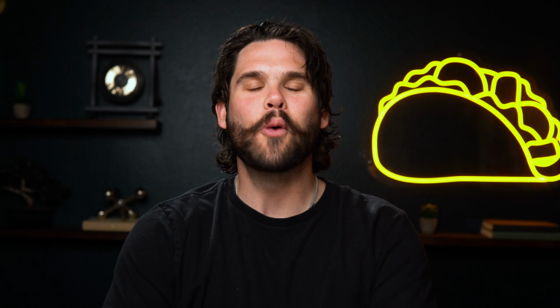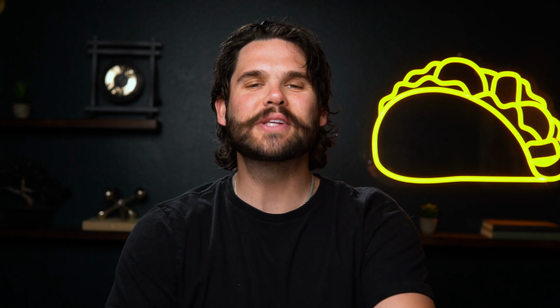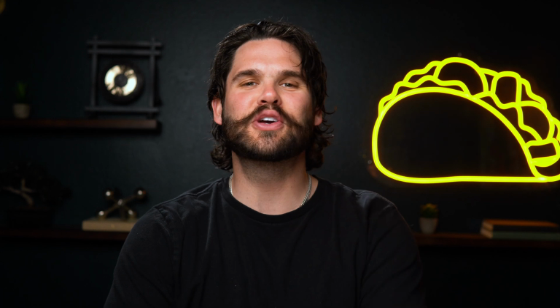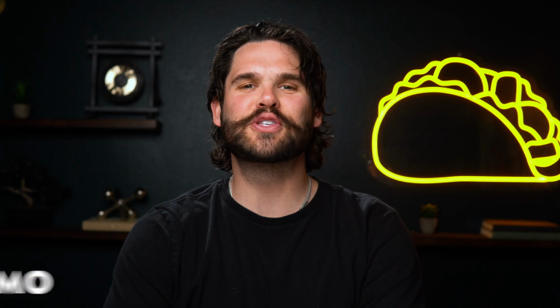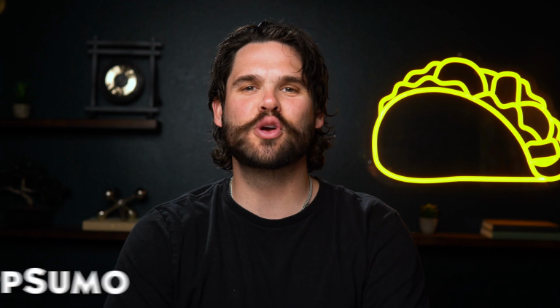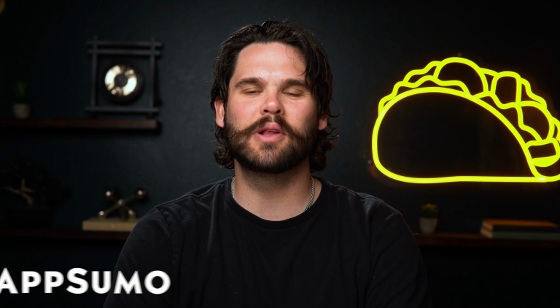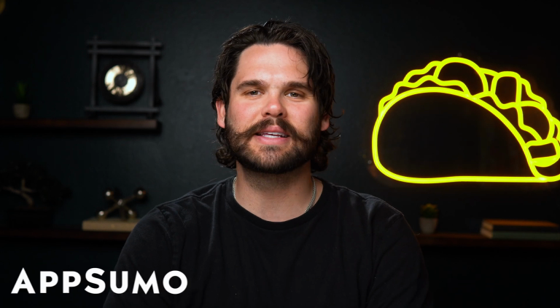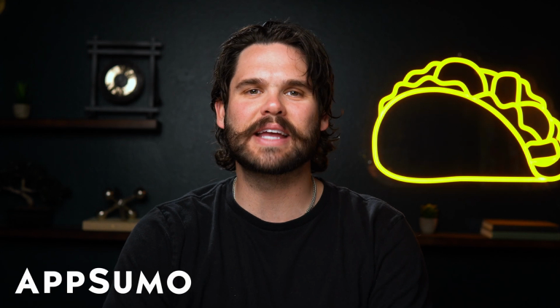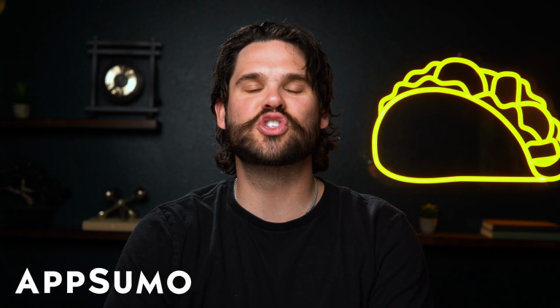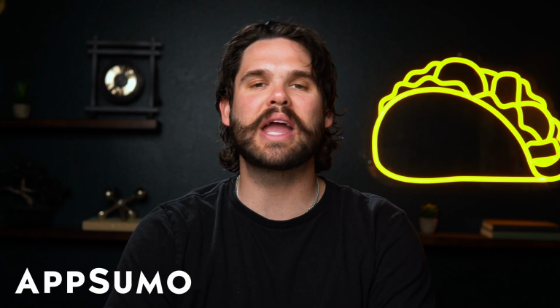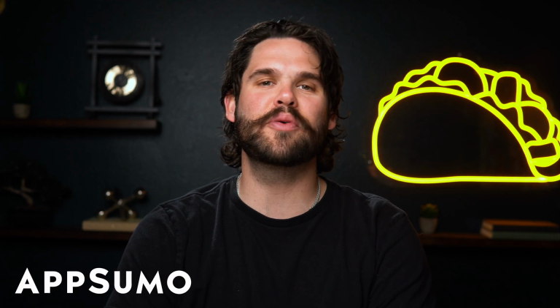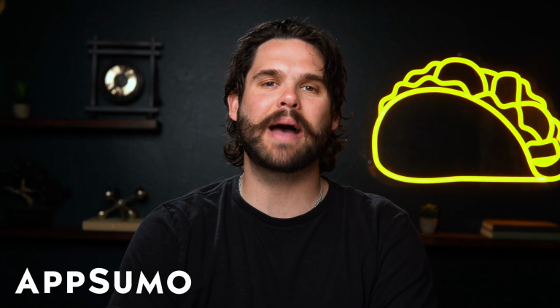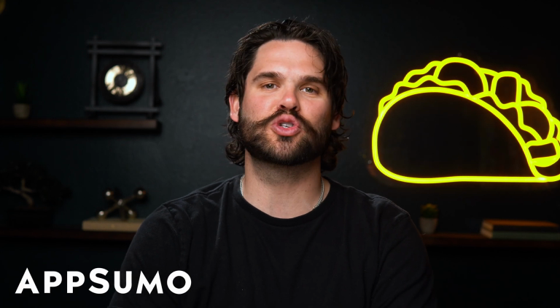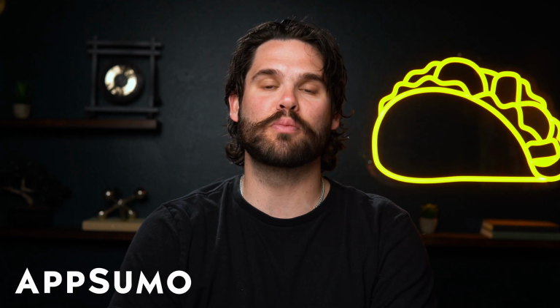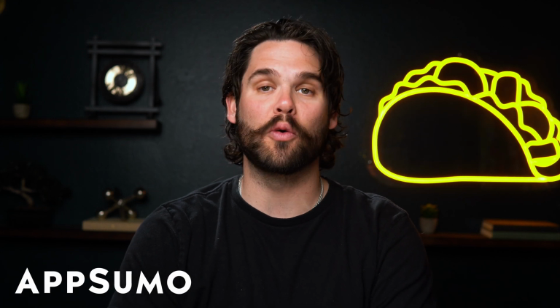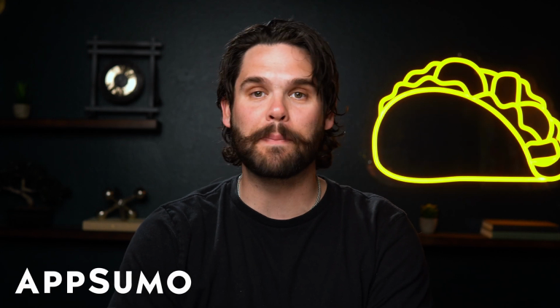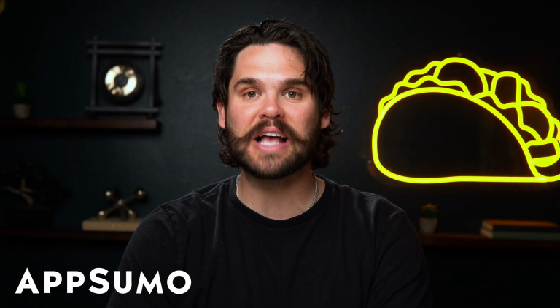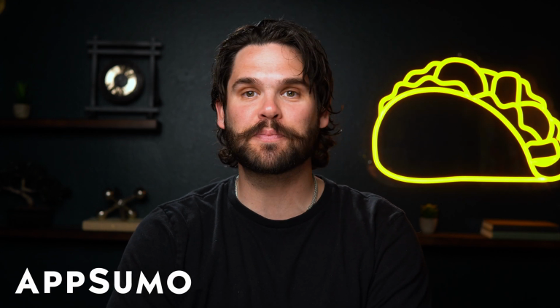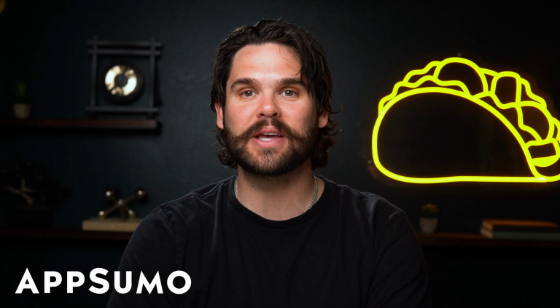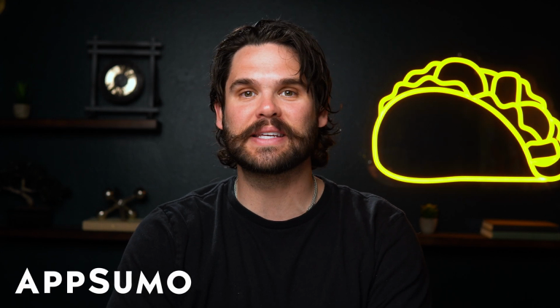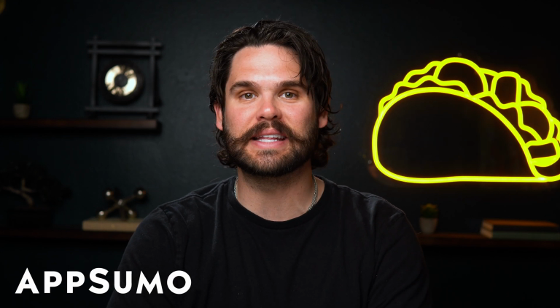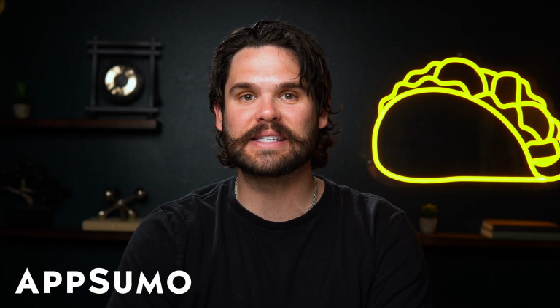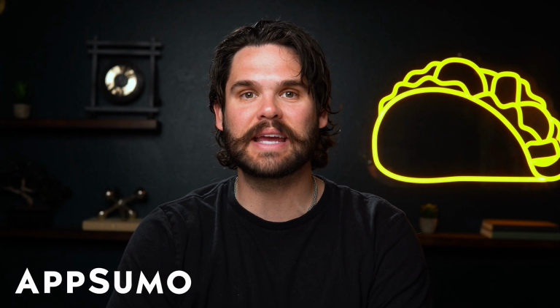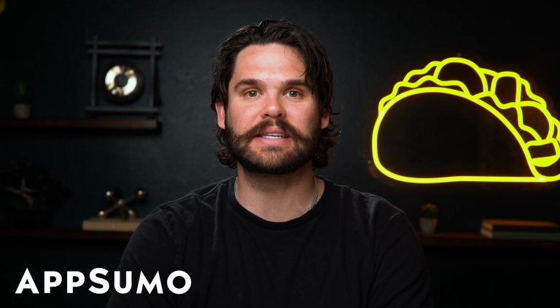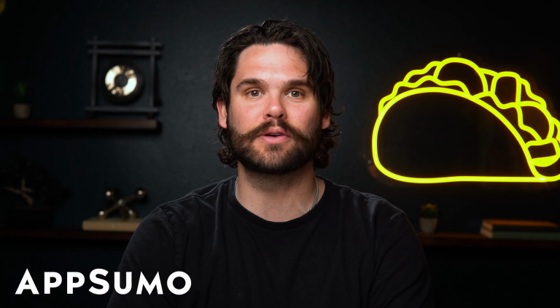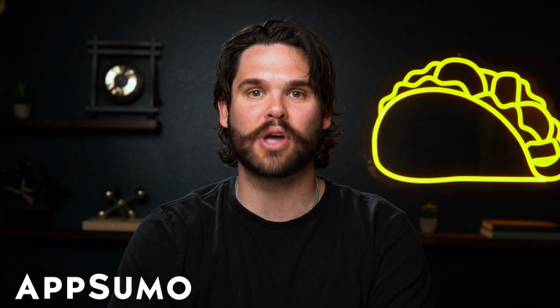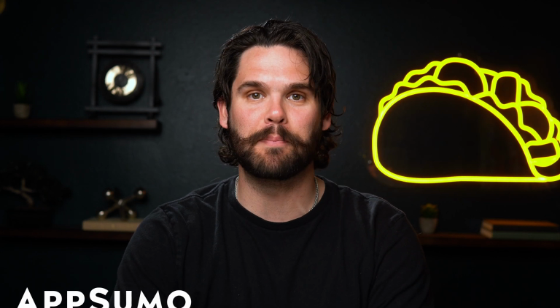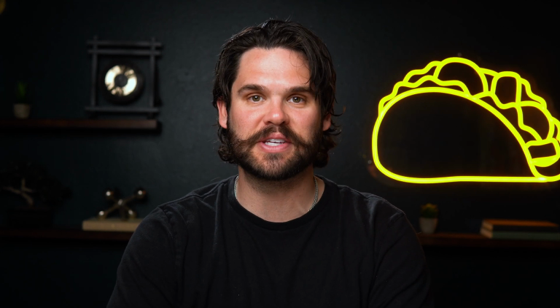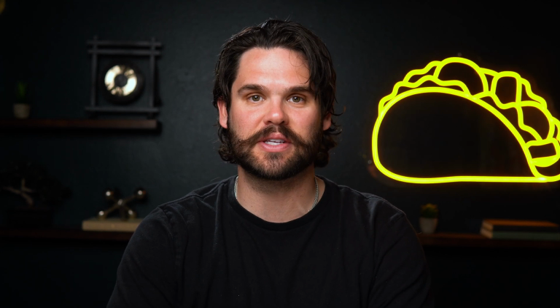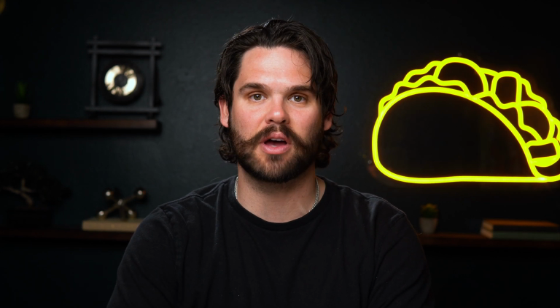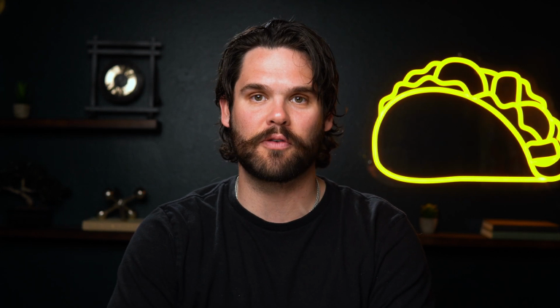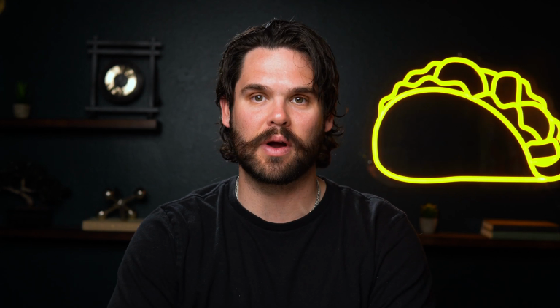What's good, Sumo-lings? It's Jay with AppSumo, the best place to get insane deals on business software.